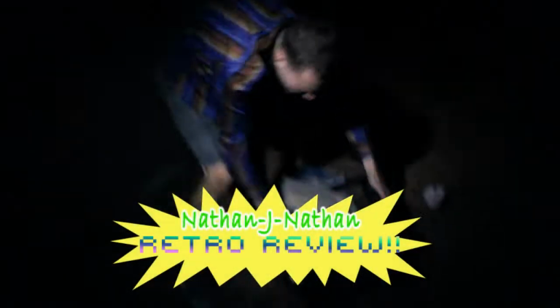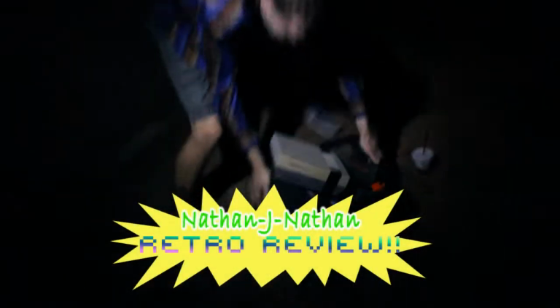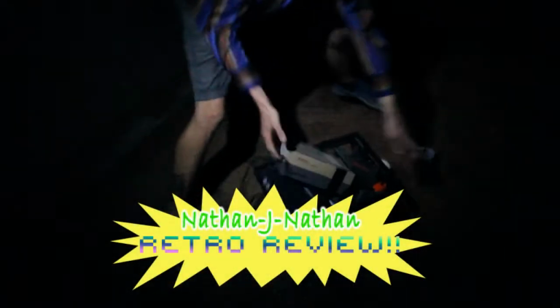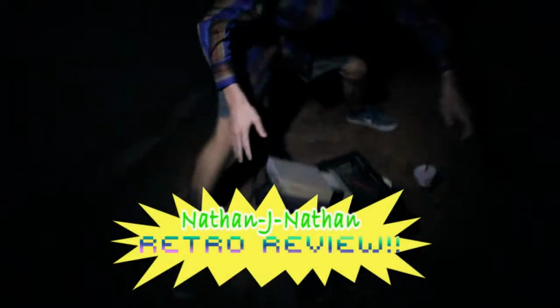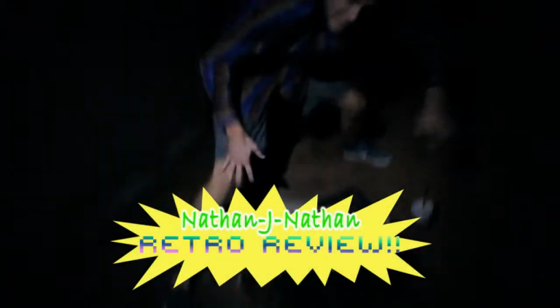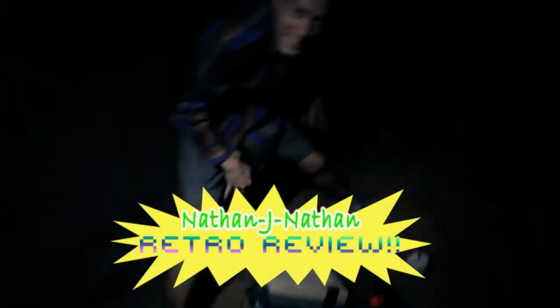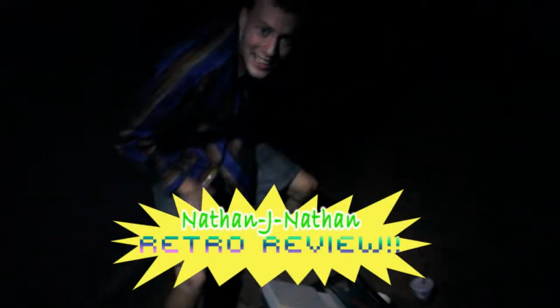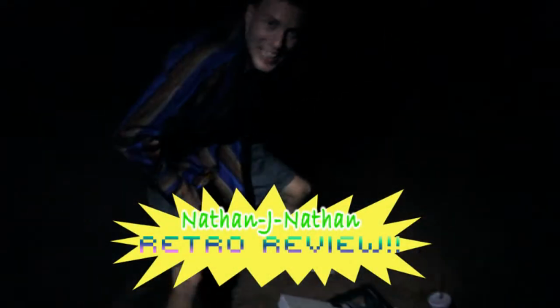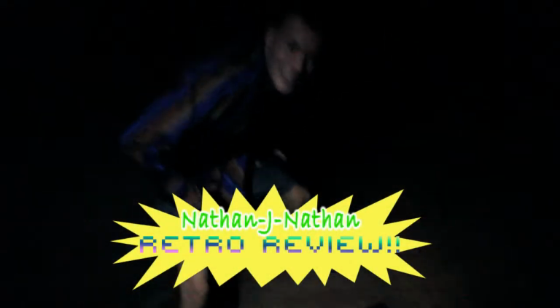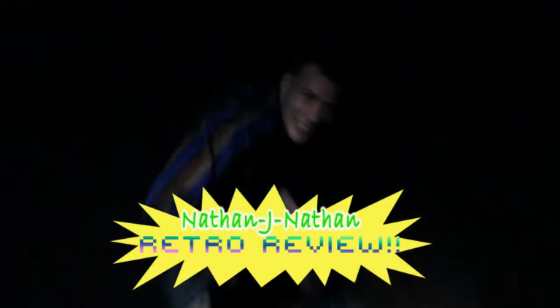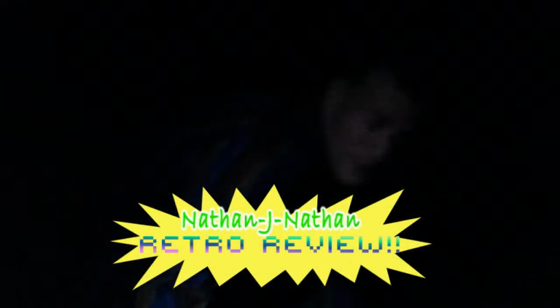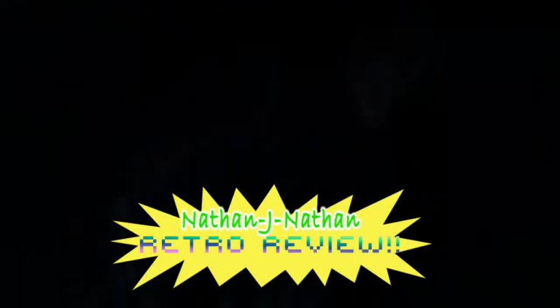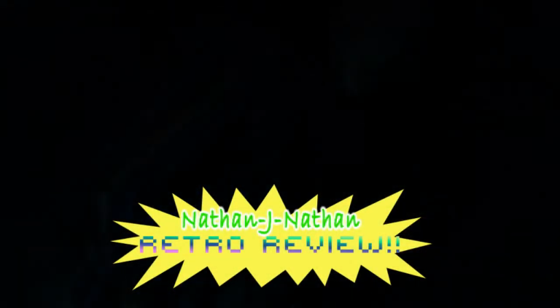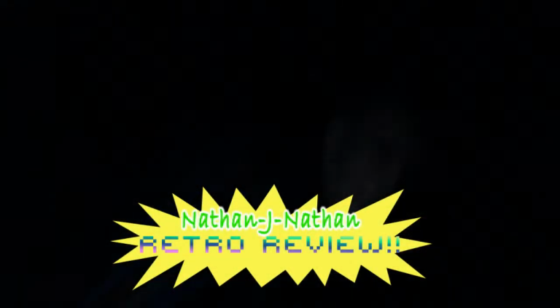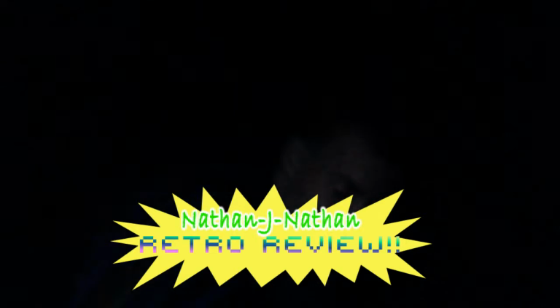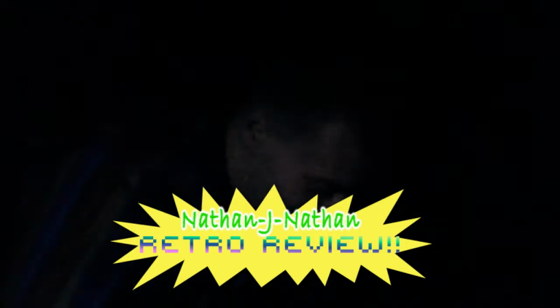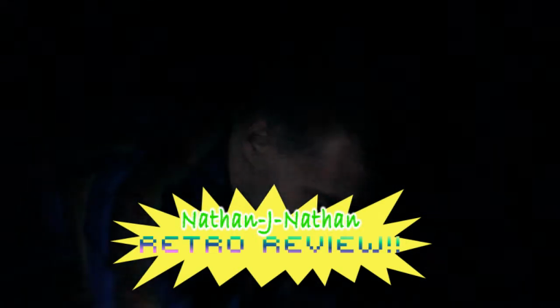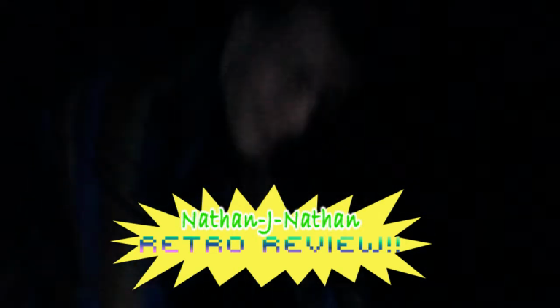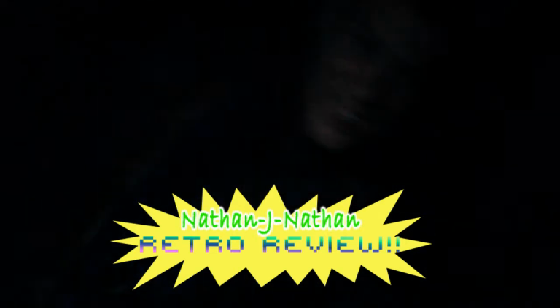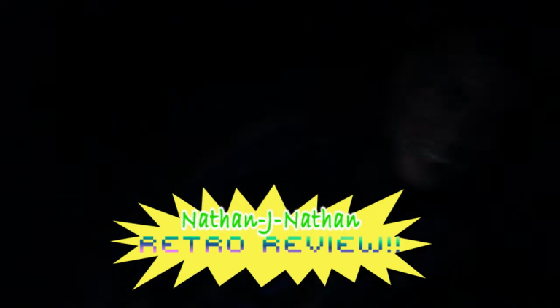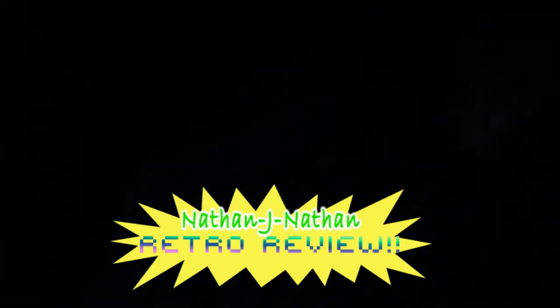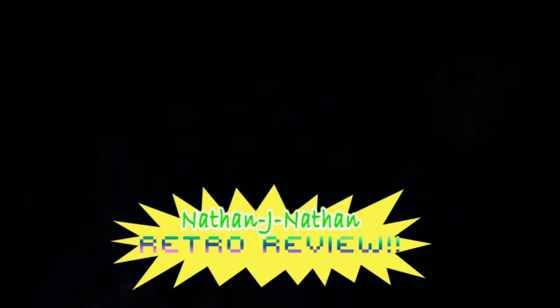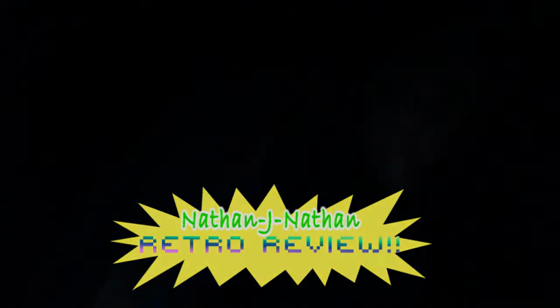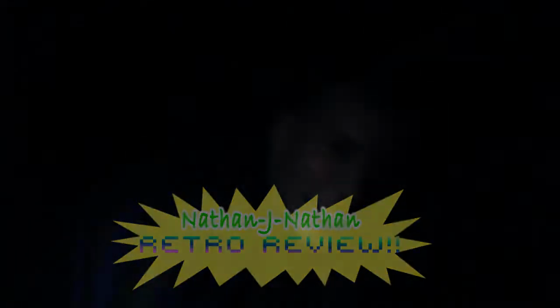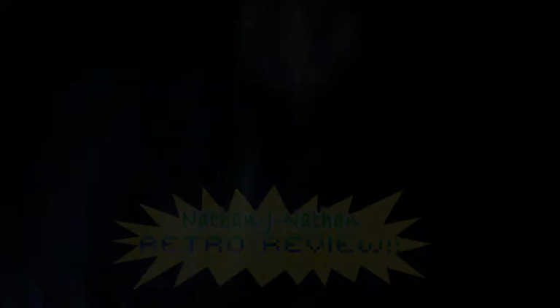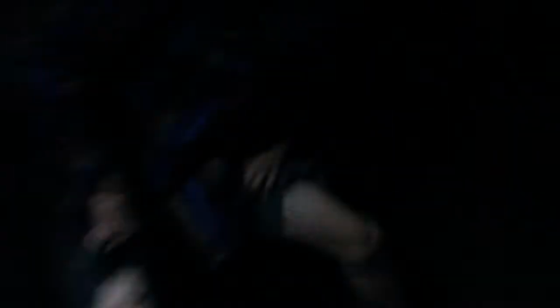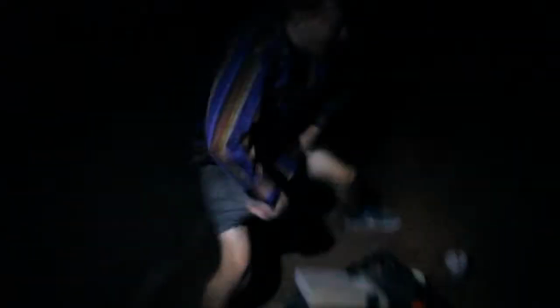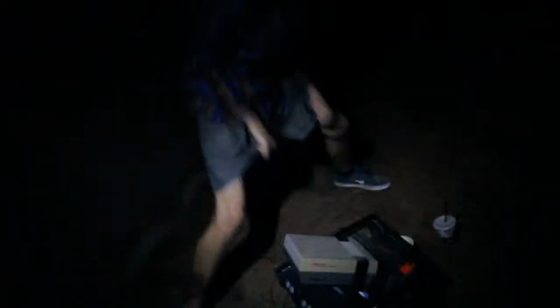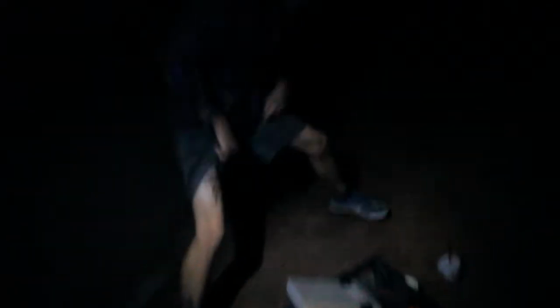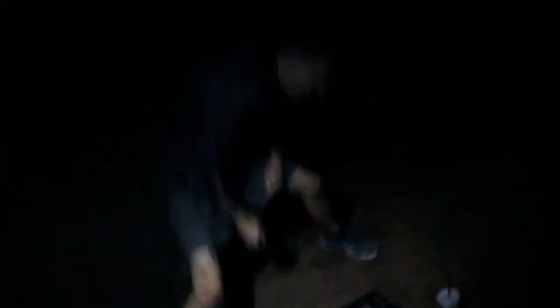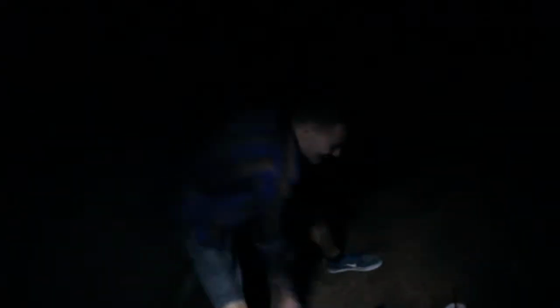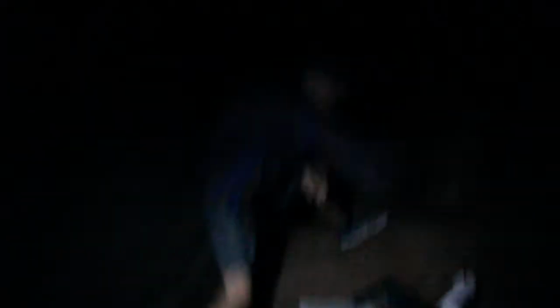Hey guys, Nathan Jinhathan here with another retro review. We got some really good stuff for you that I just found today, you know?